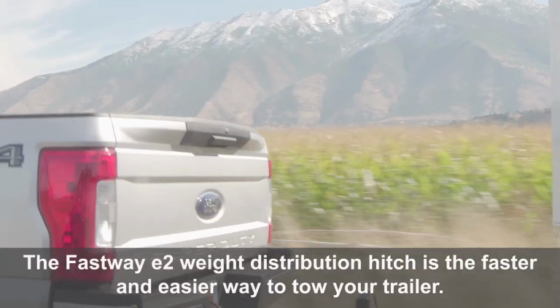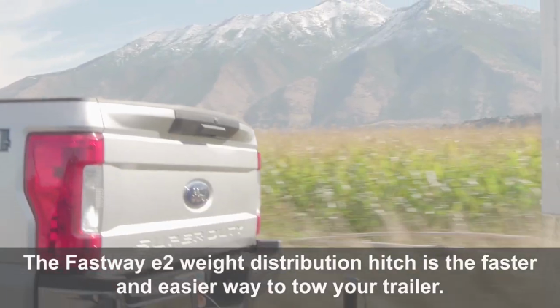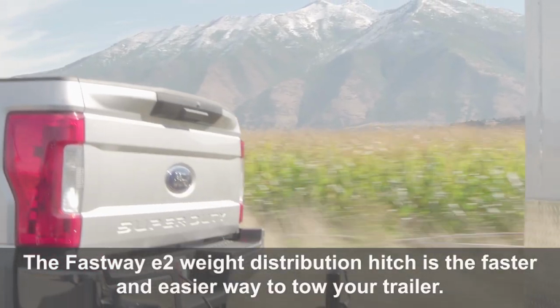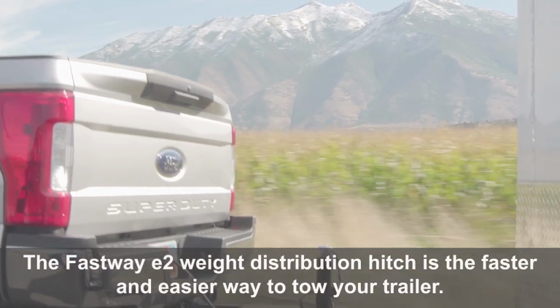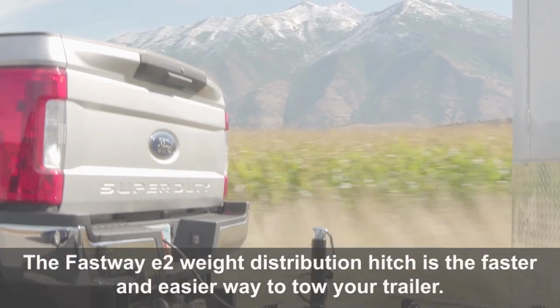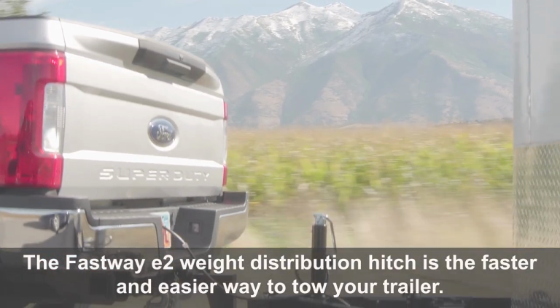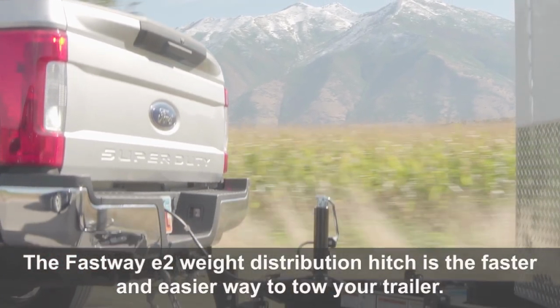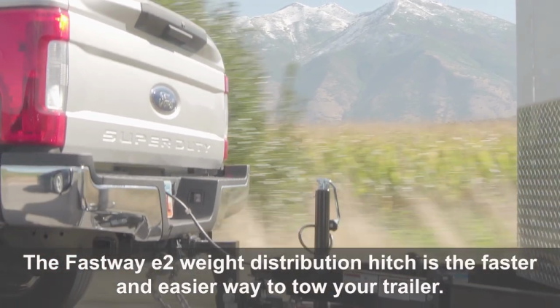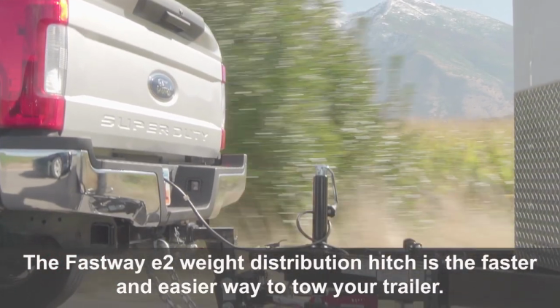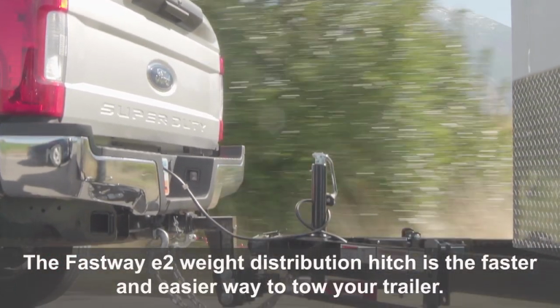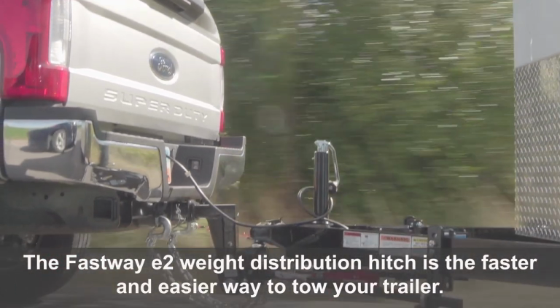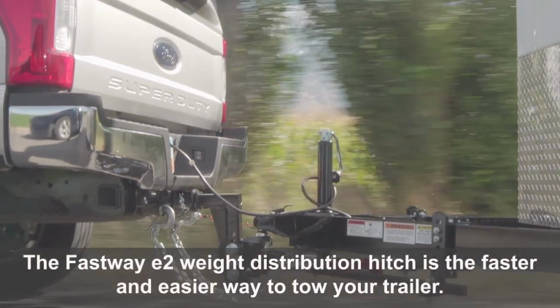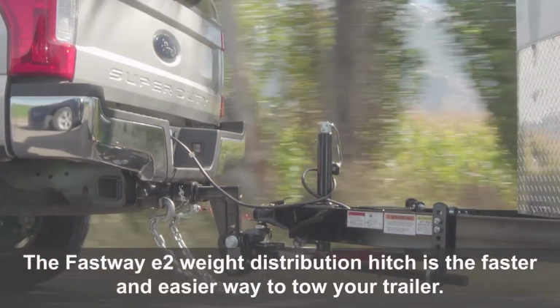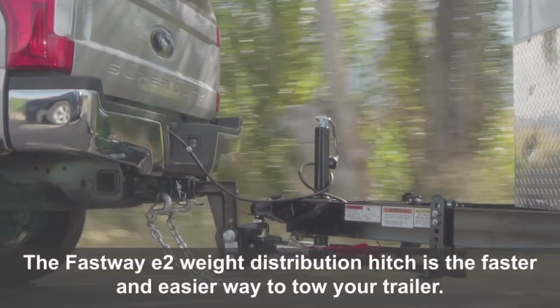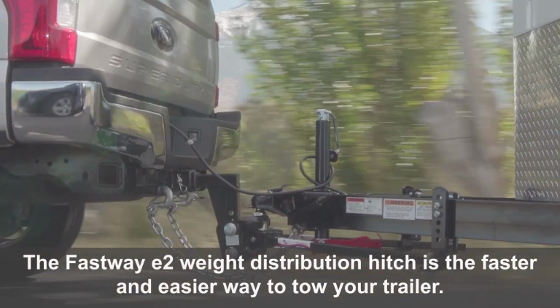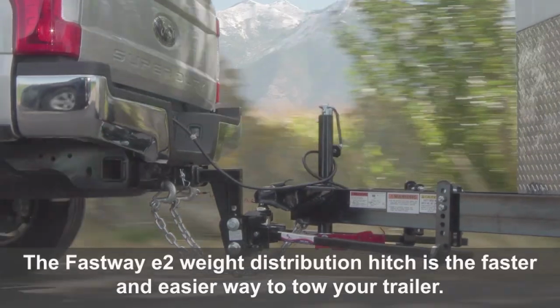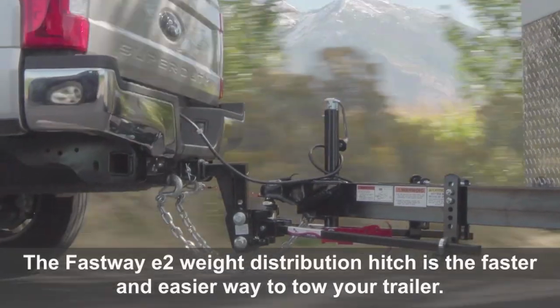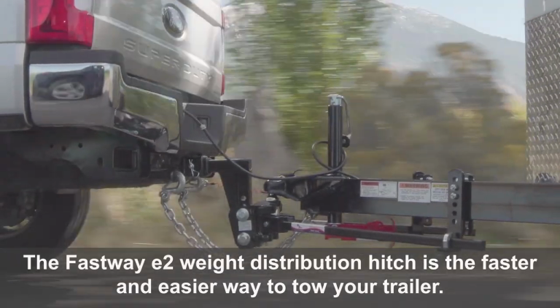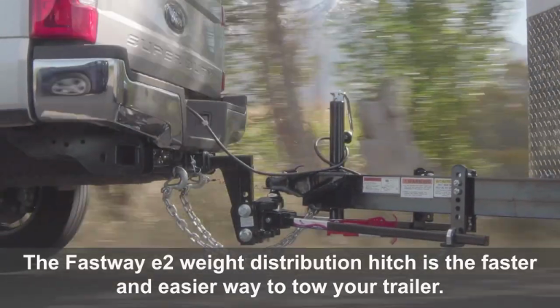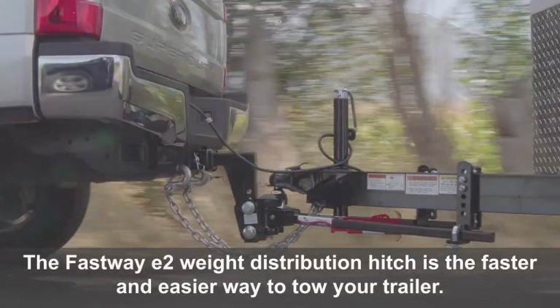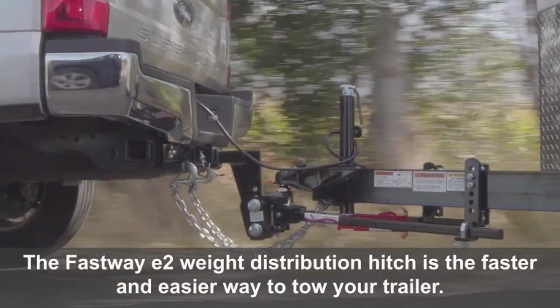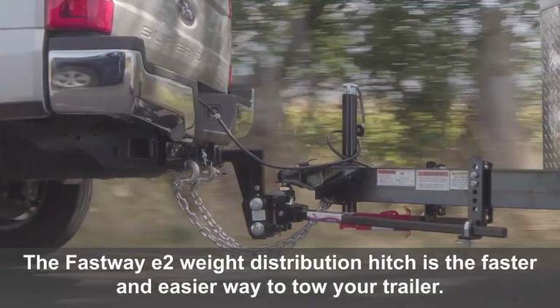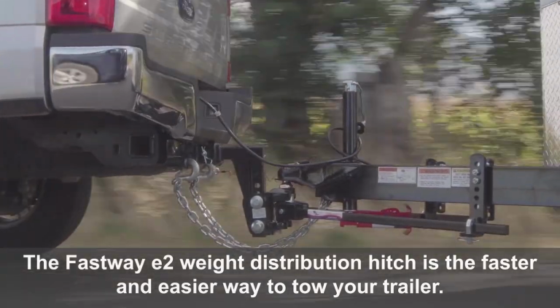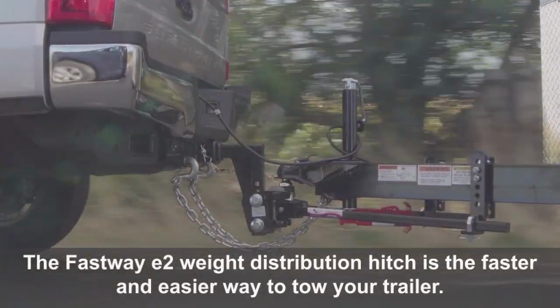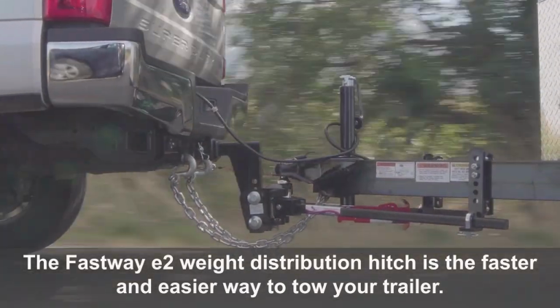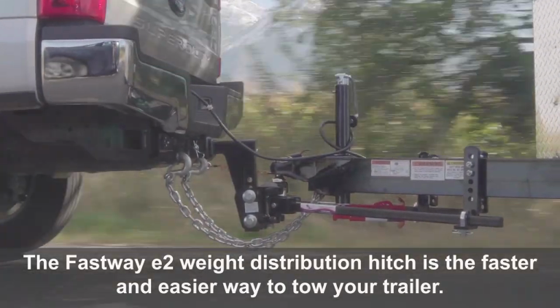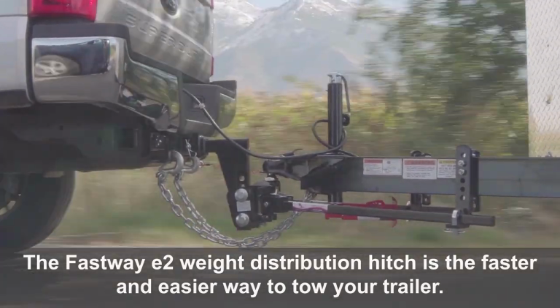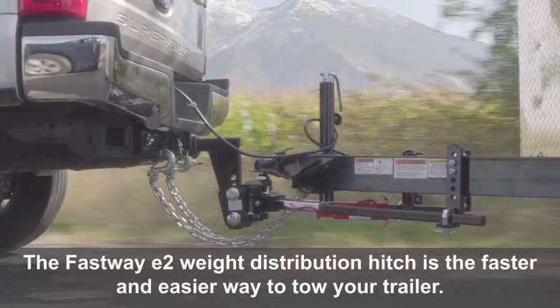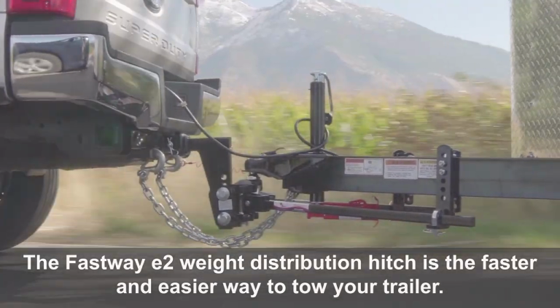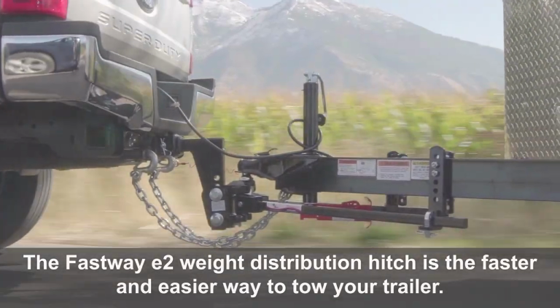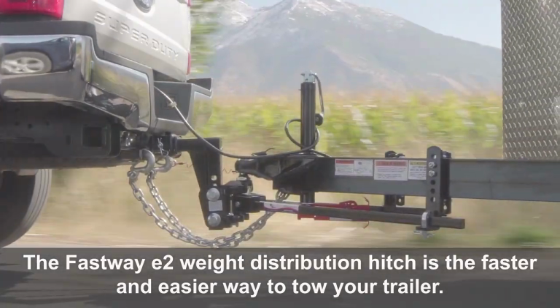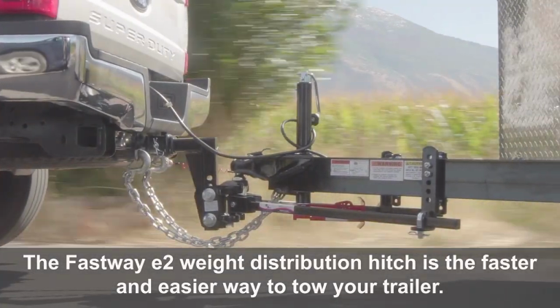The Fastway E2 weight distribution hitch is the faster and easier way to tow your trailer.